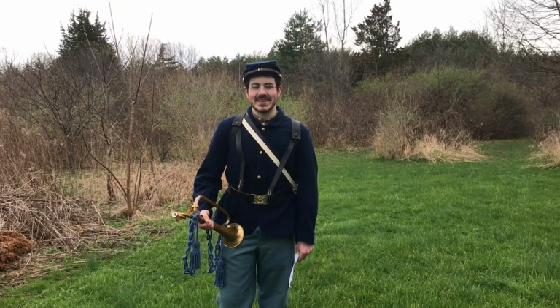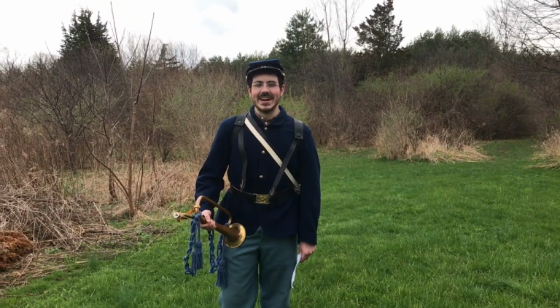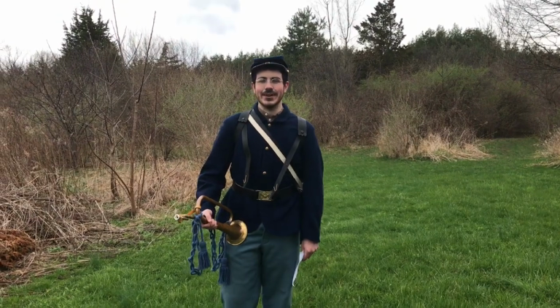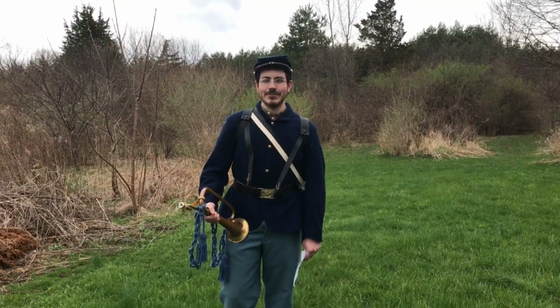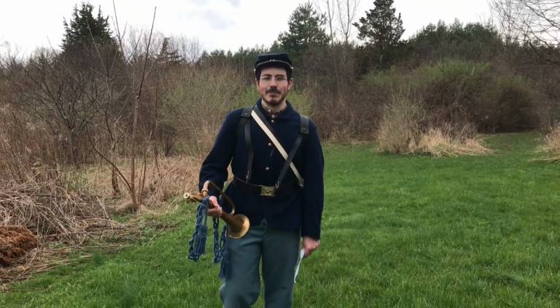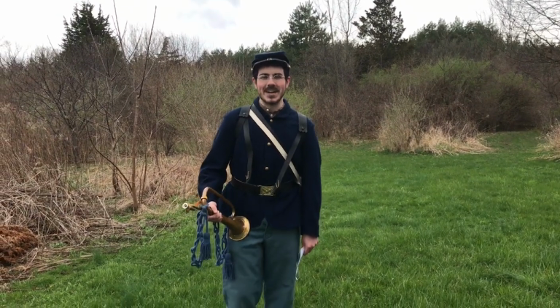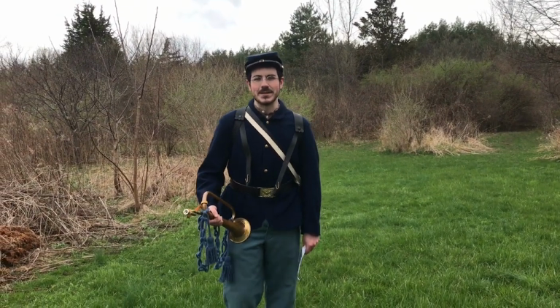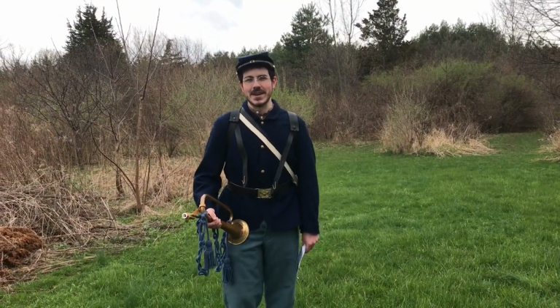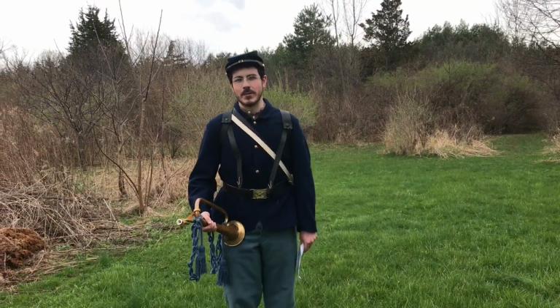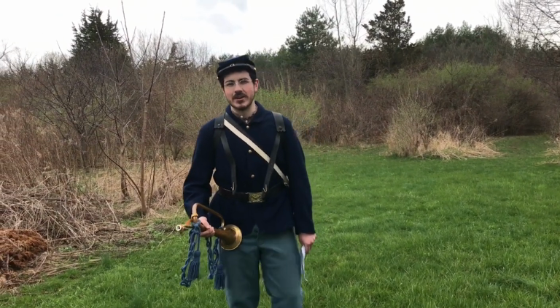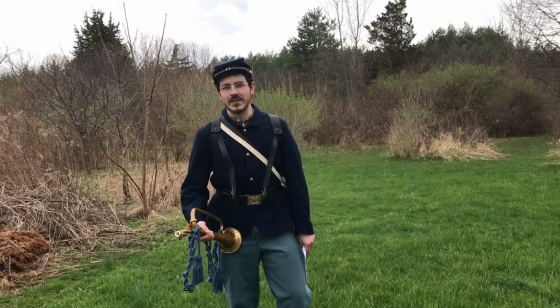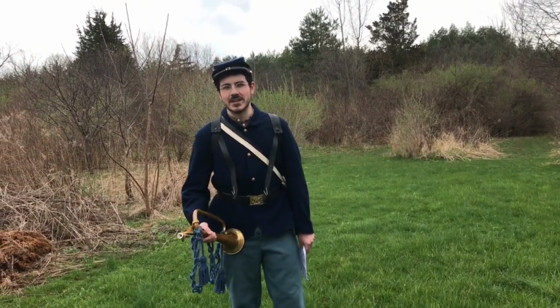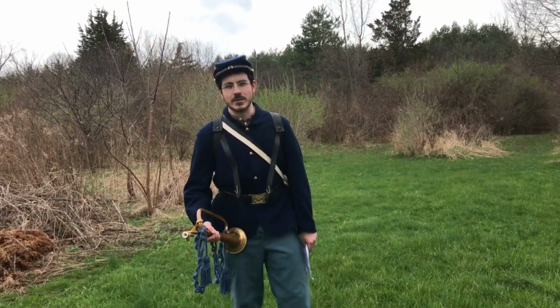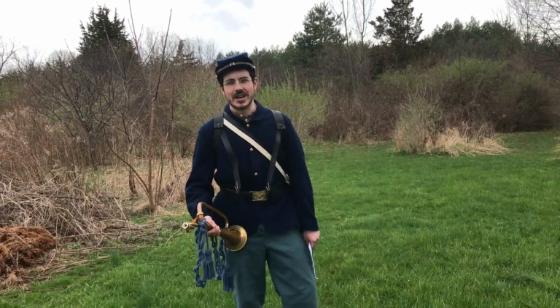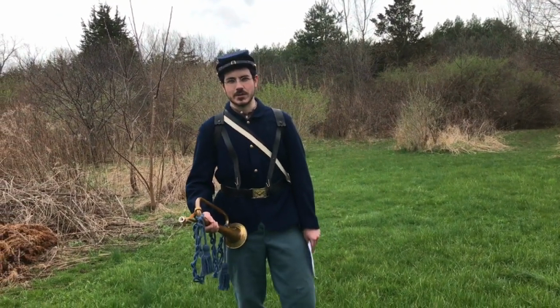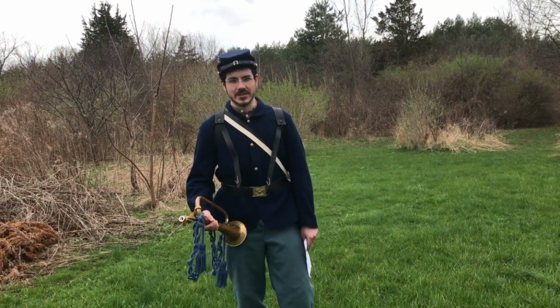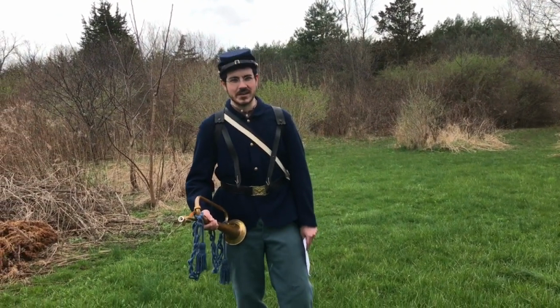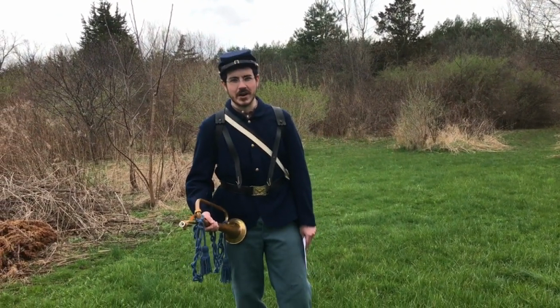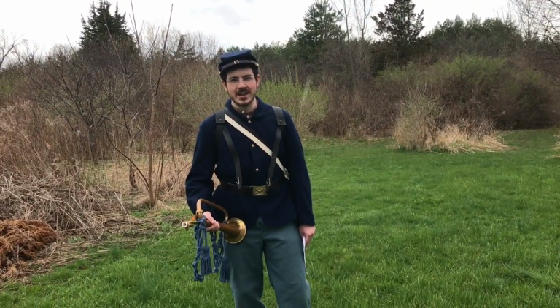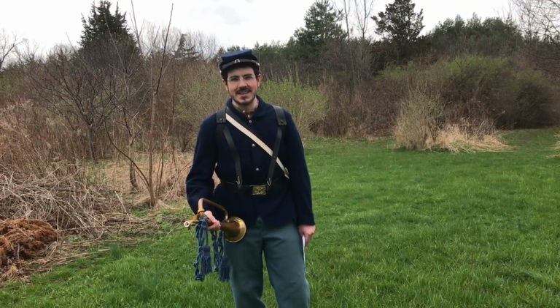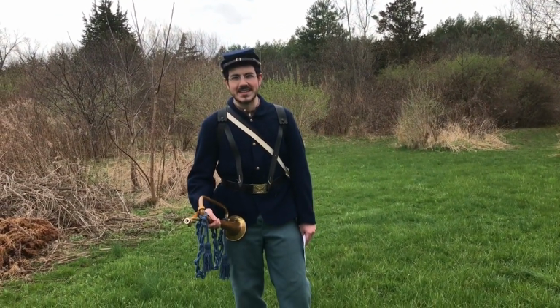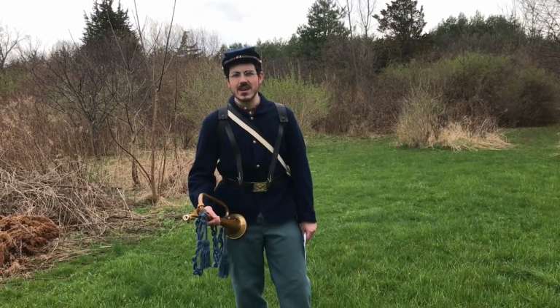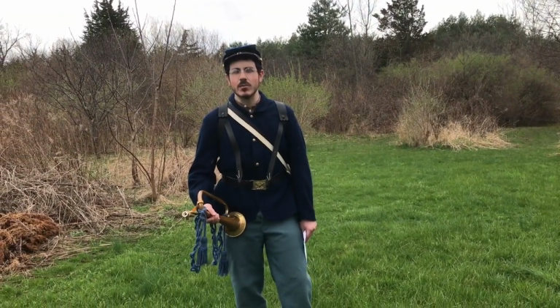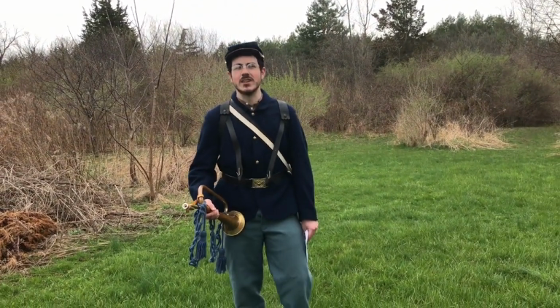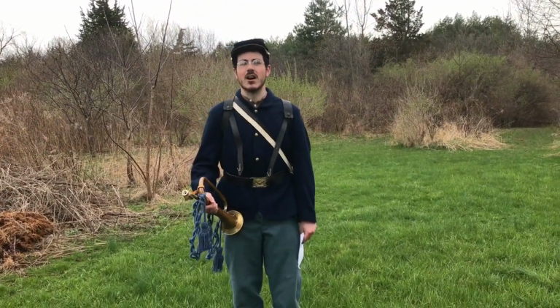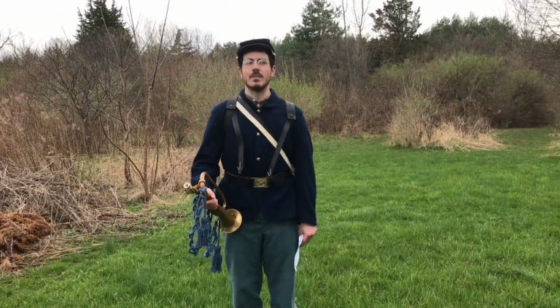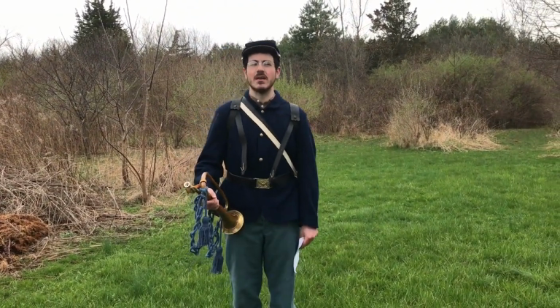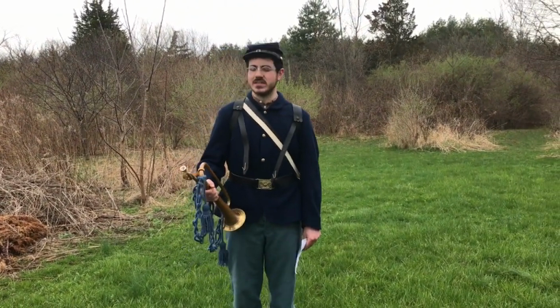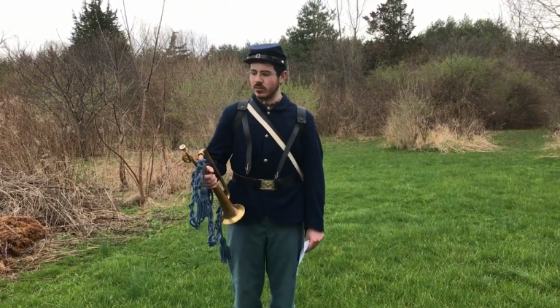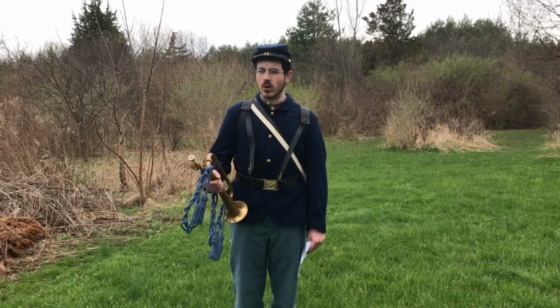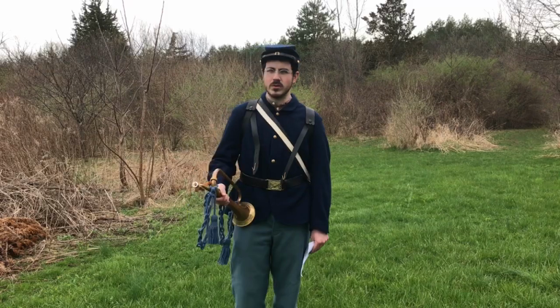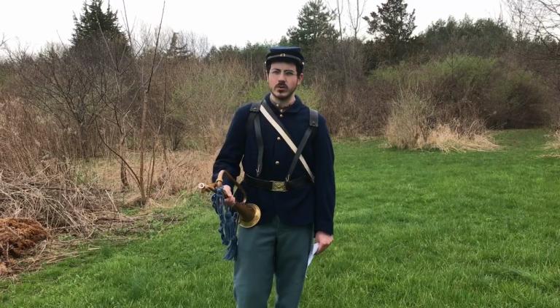Hello, my name is Nathaniel Botter with Gettysburg National Military Park, and today we're going to talk about the Civil War Bugle.